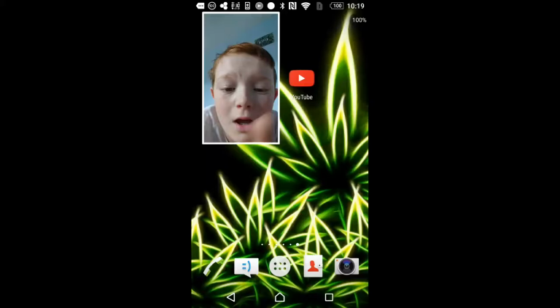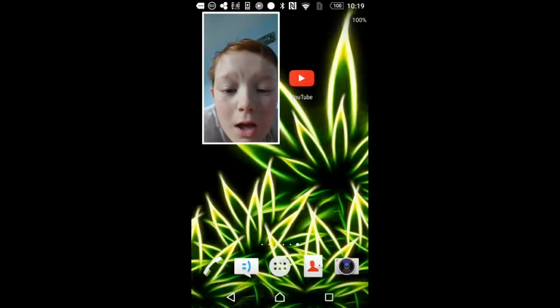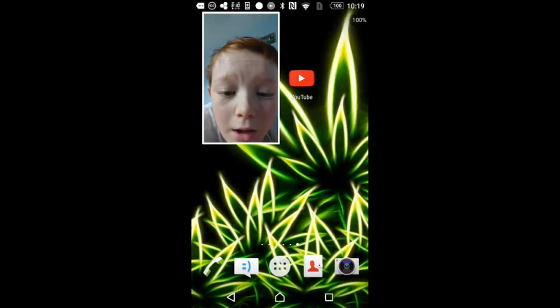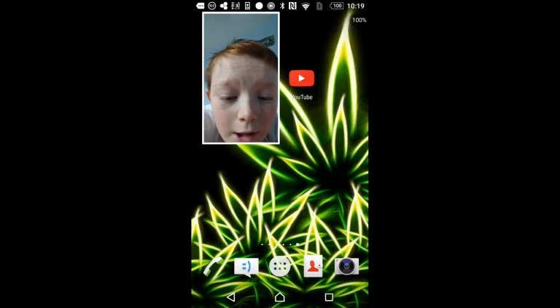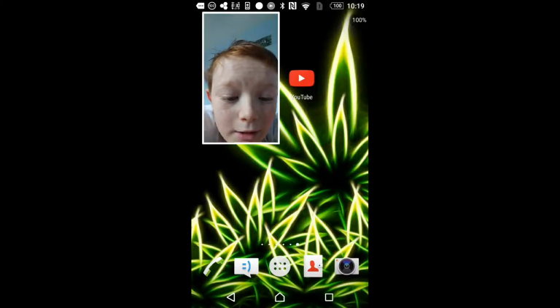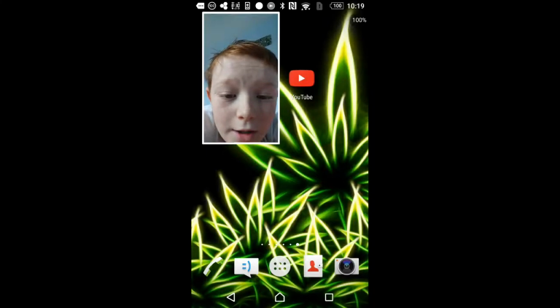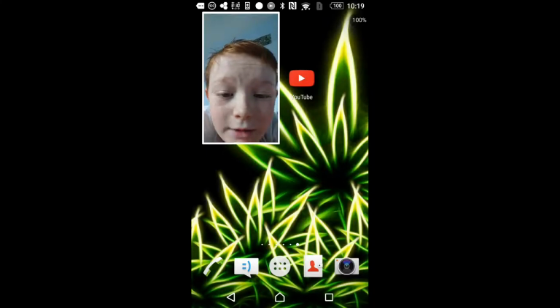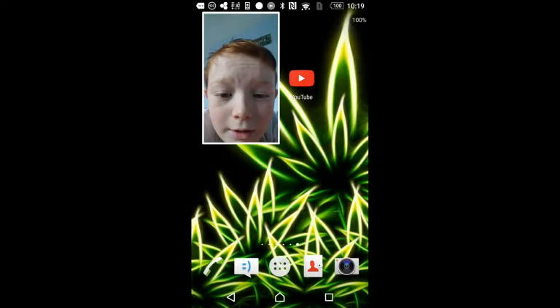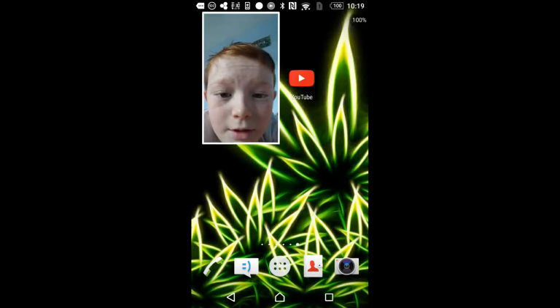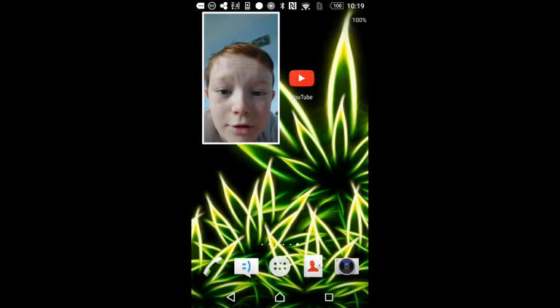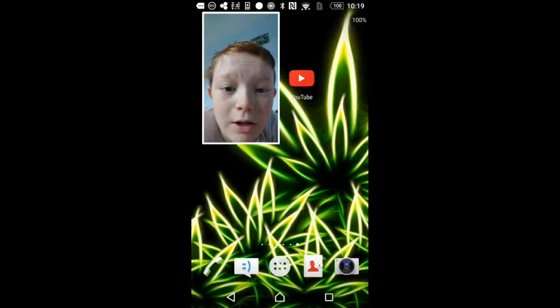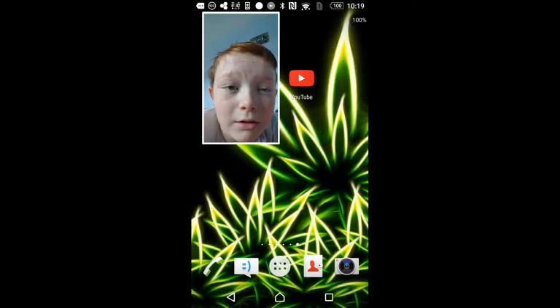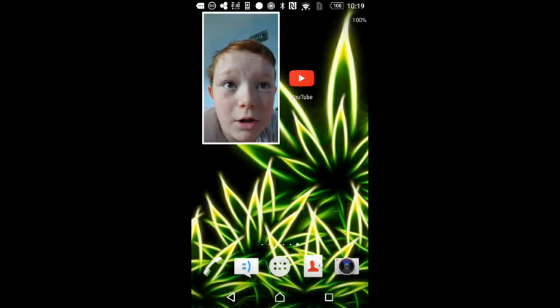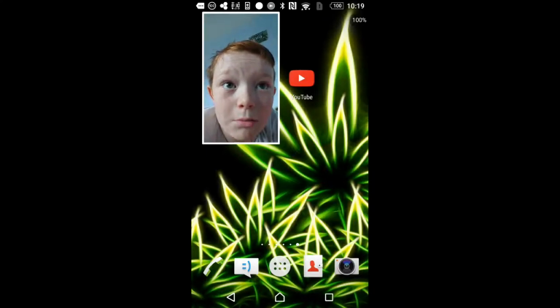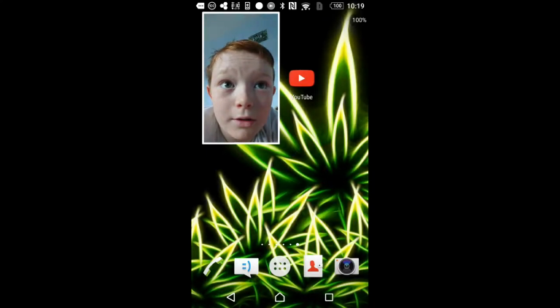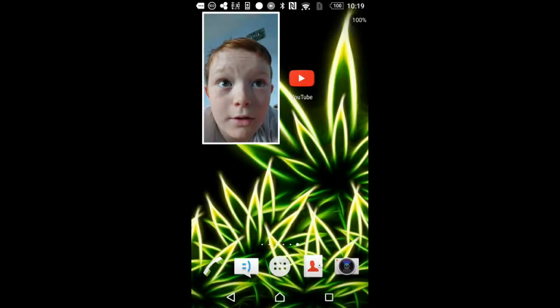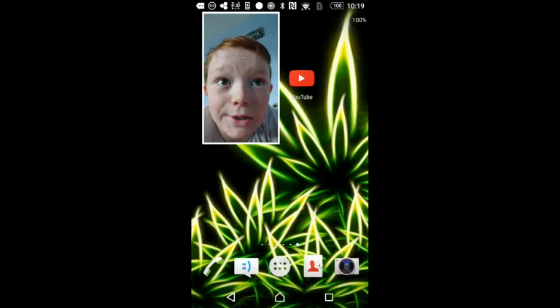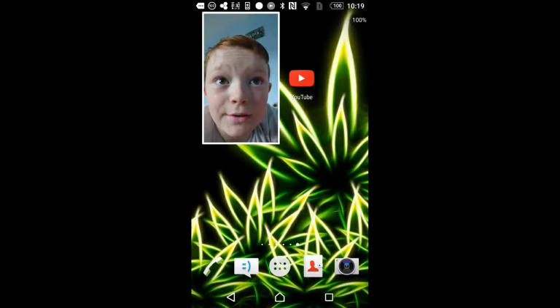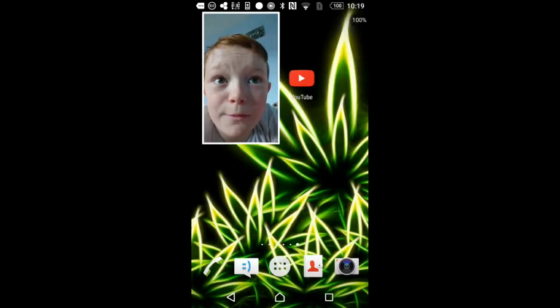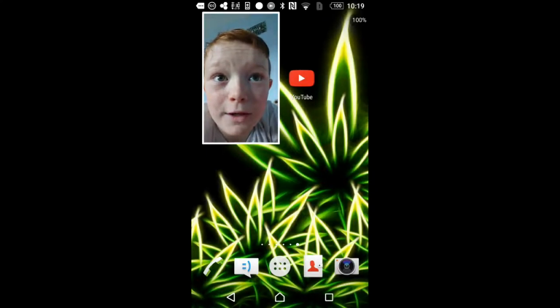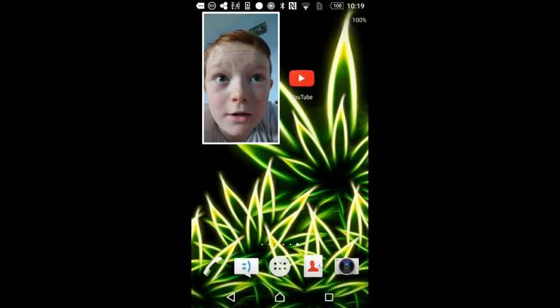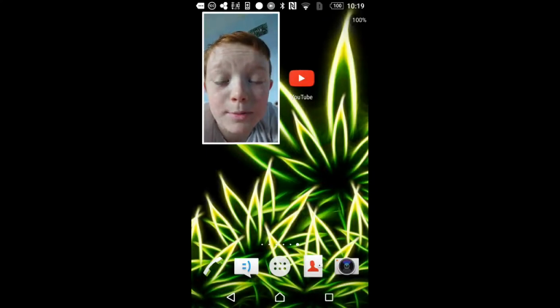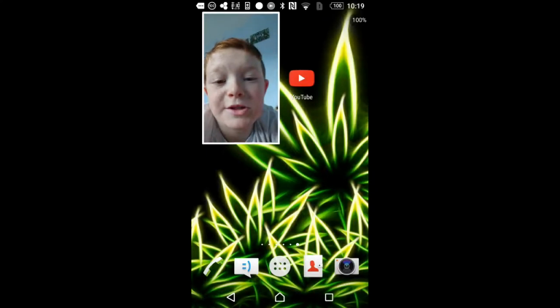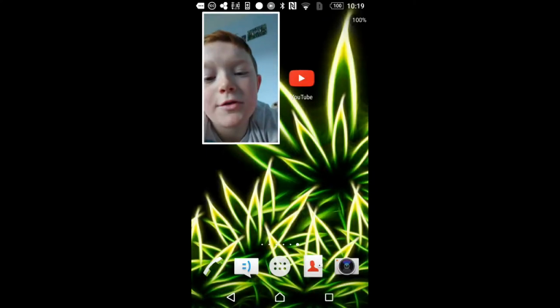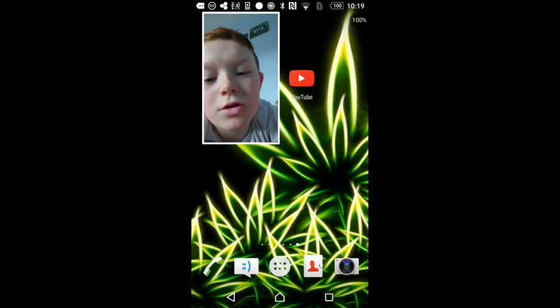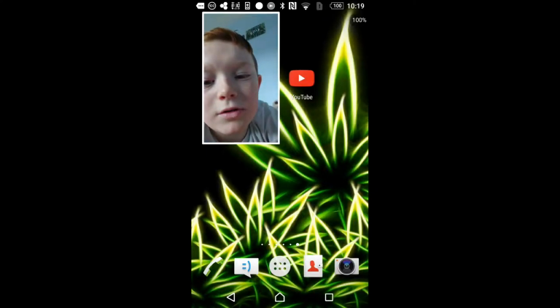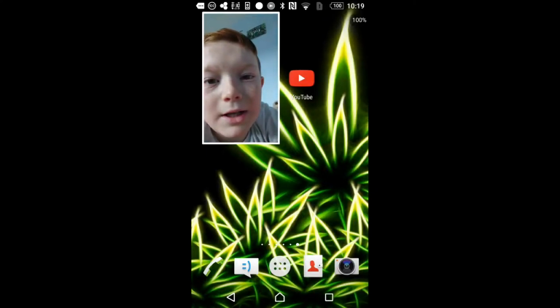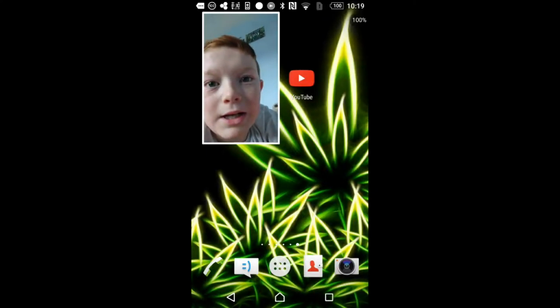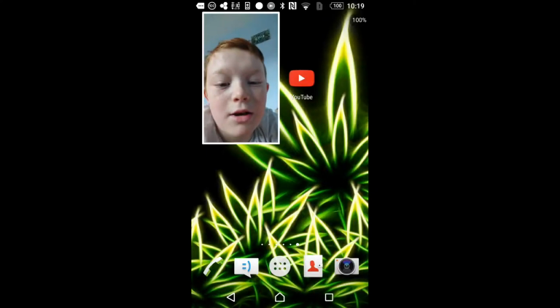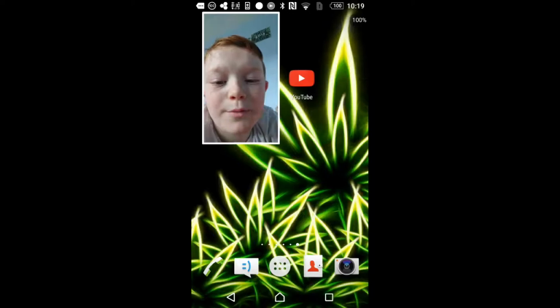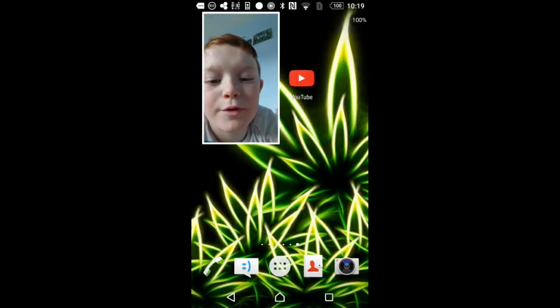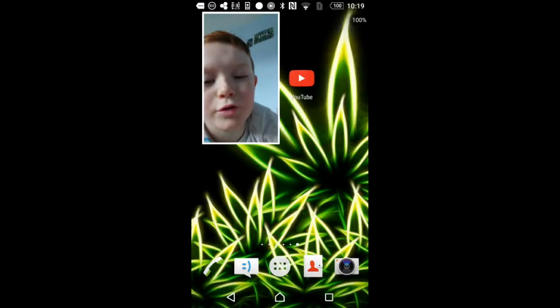Hi guys, I'm going to show you how to upload a YouTube video, especially for Cold Keneally. Hope you enjoy.